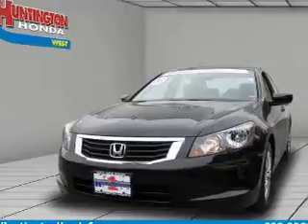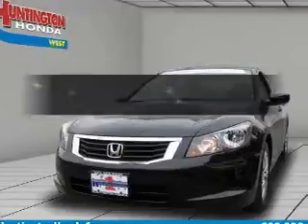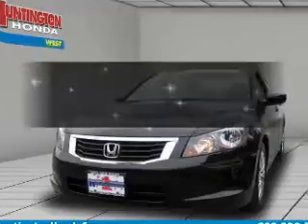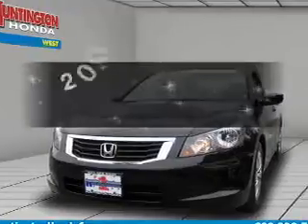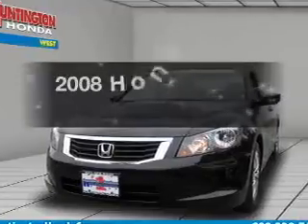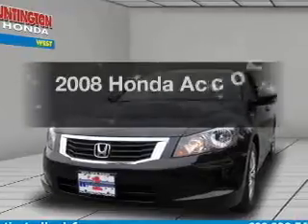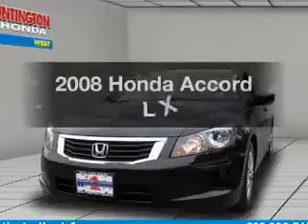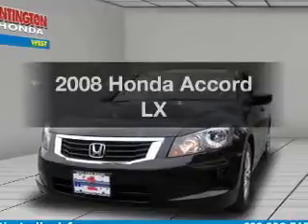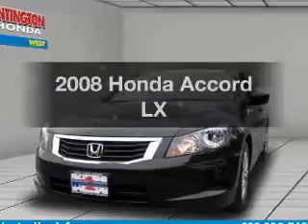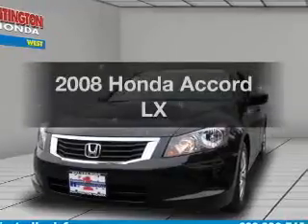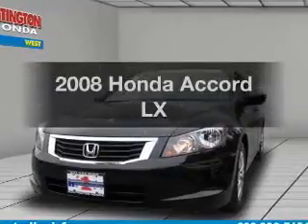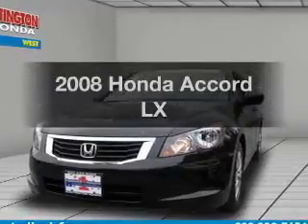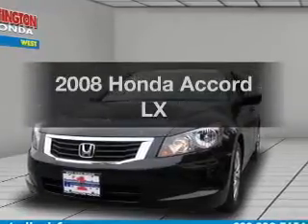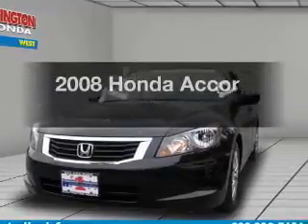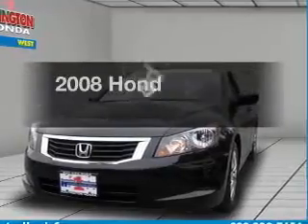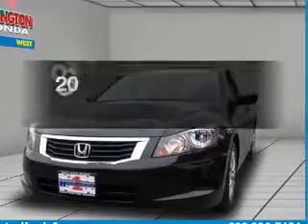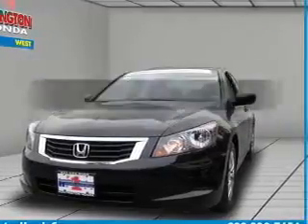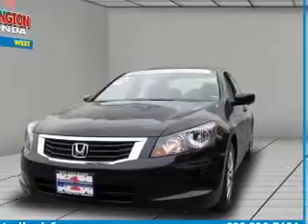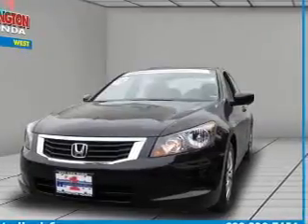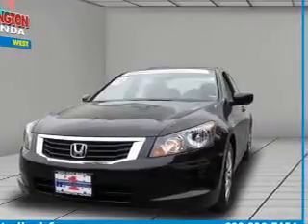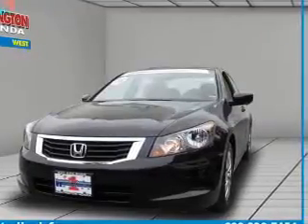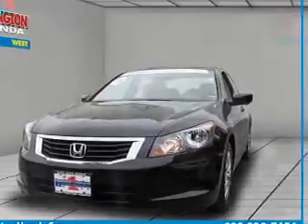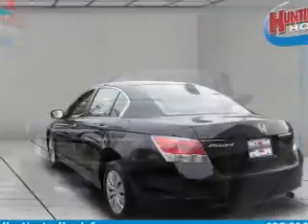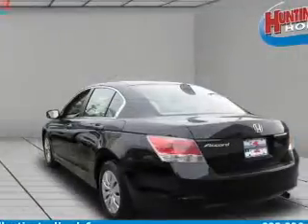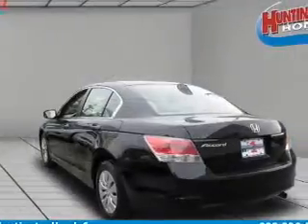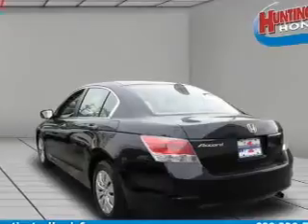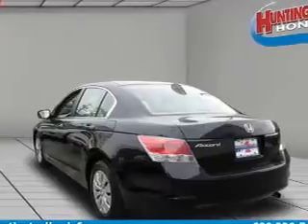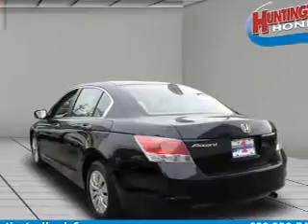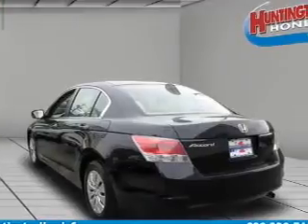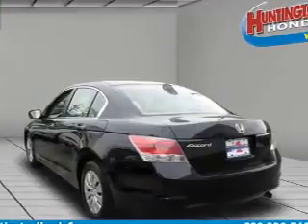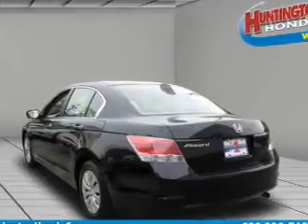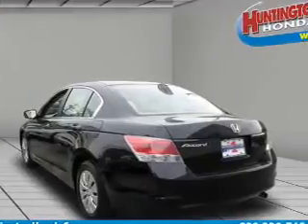Get noticed in this 2008 Honda Accord. Everything you need under one roof with this great vehicle.